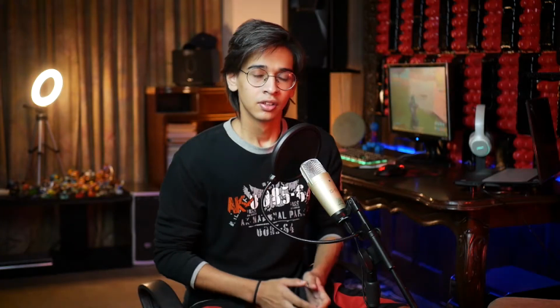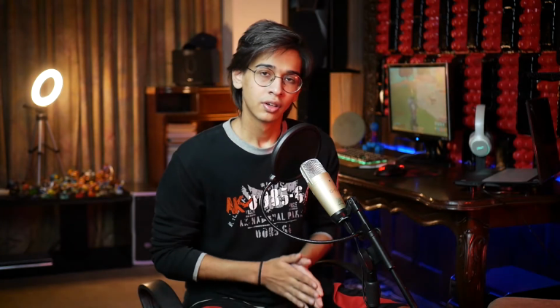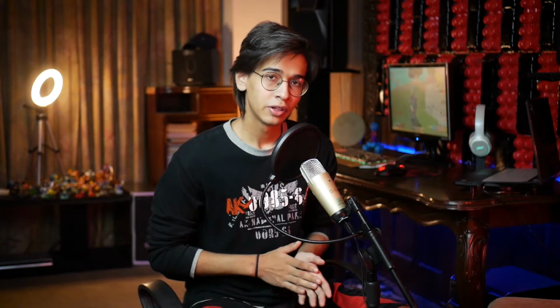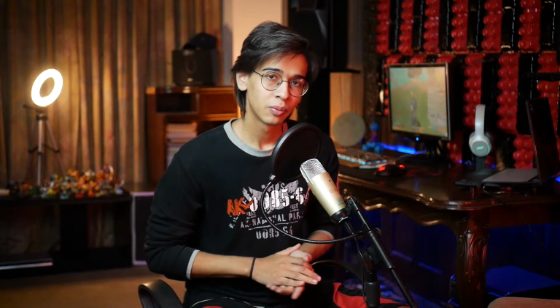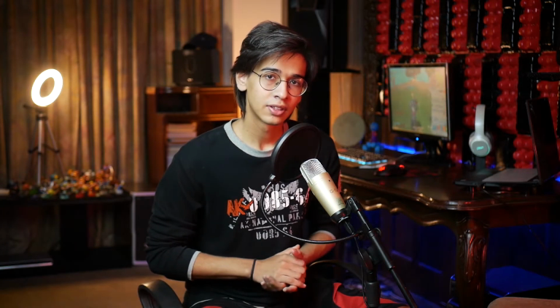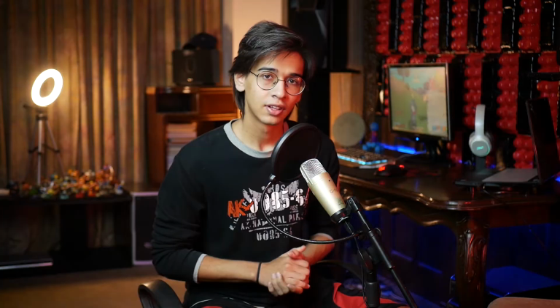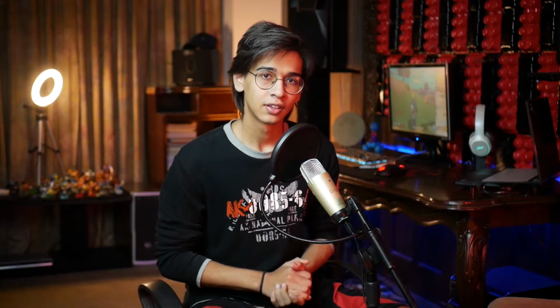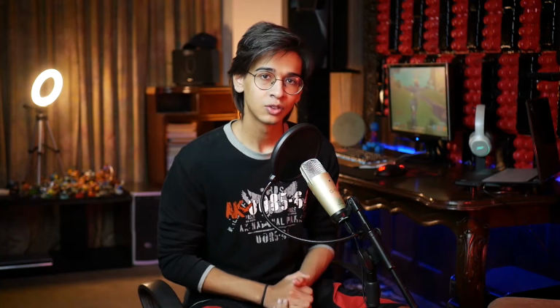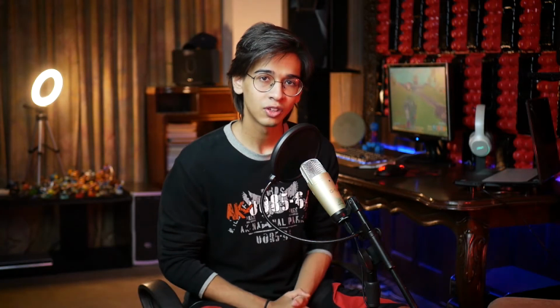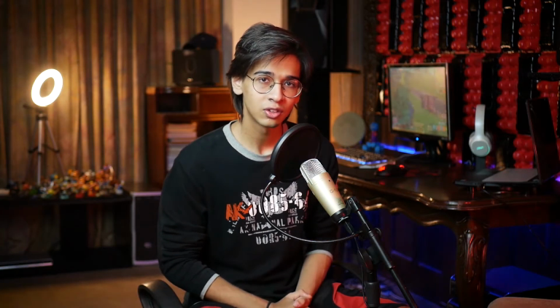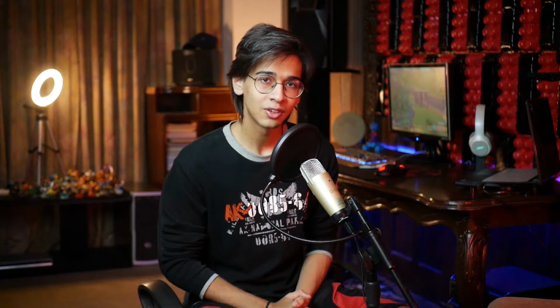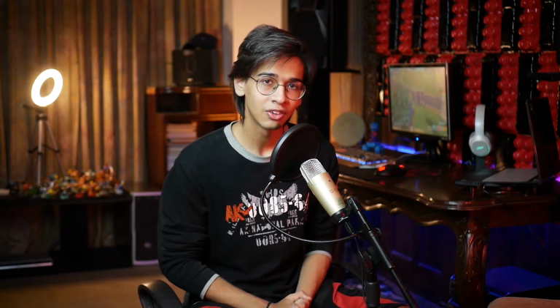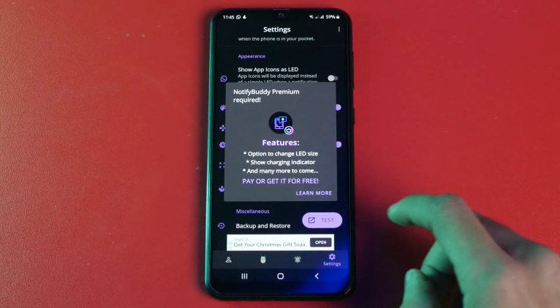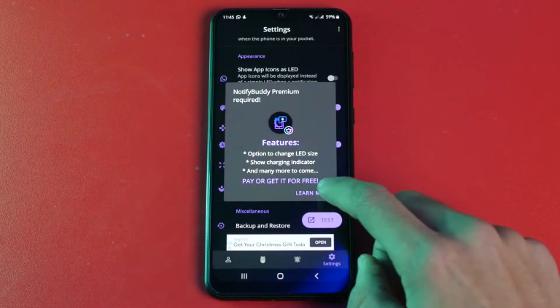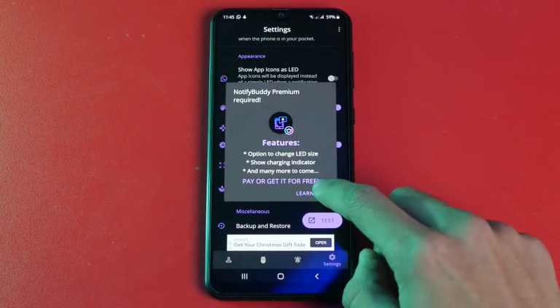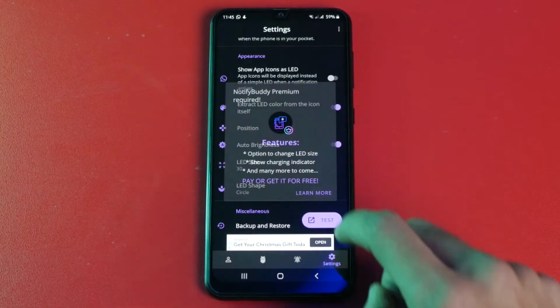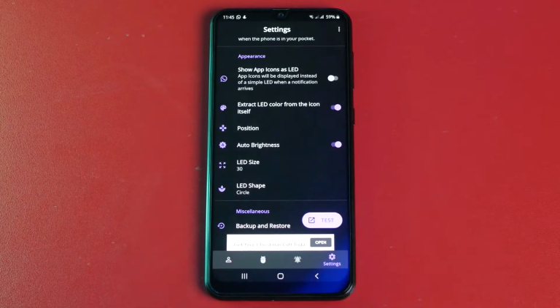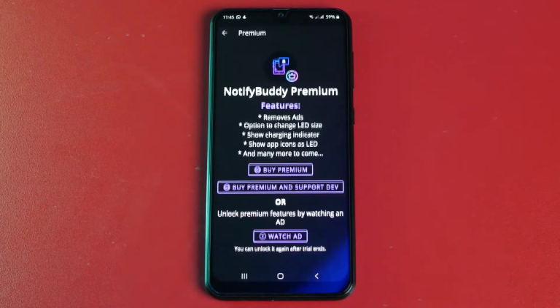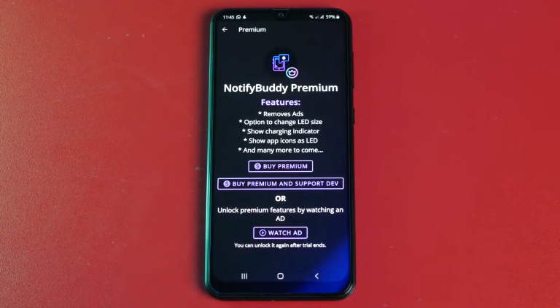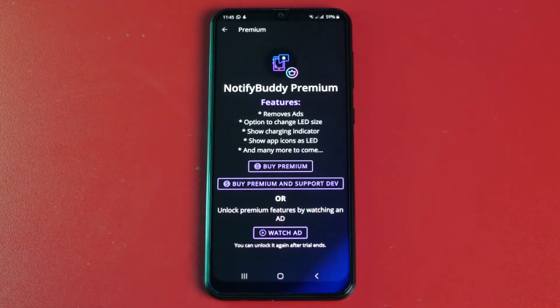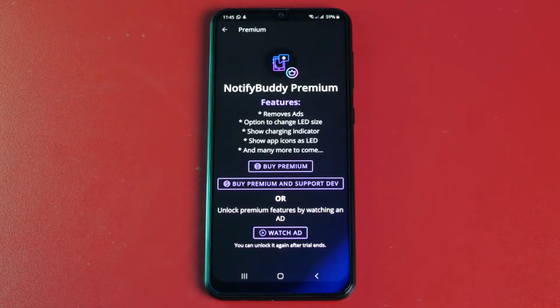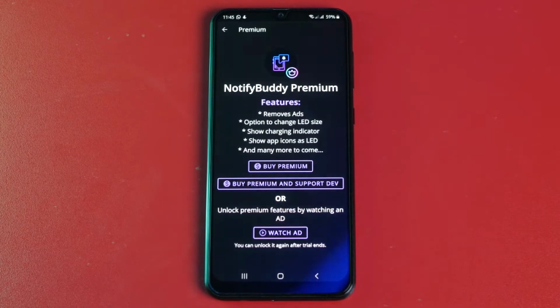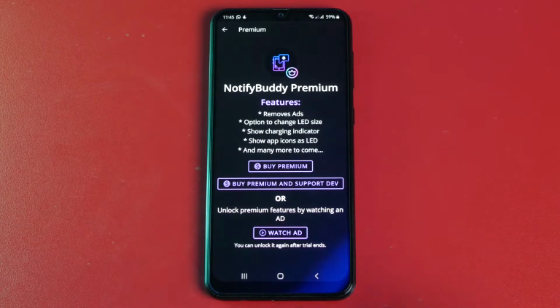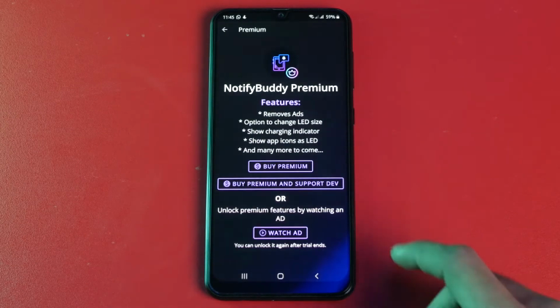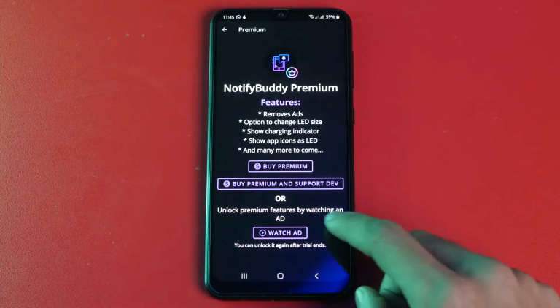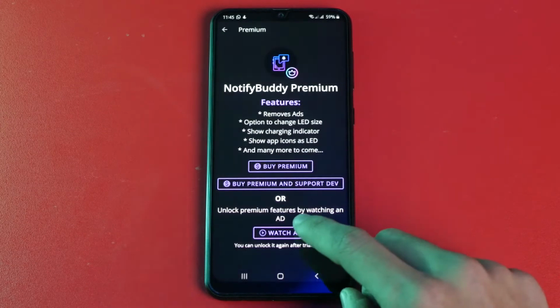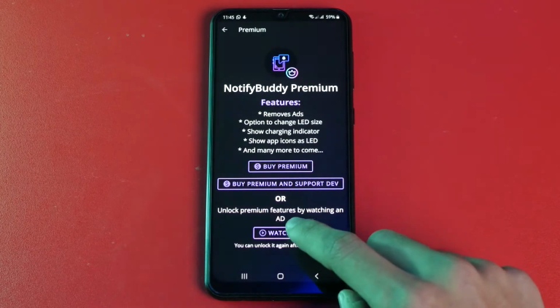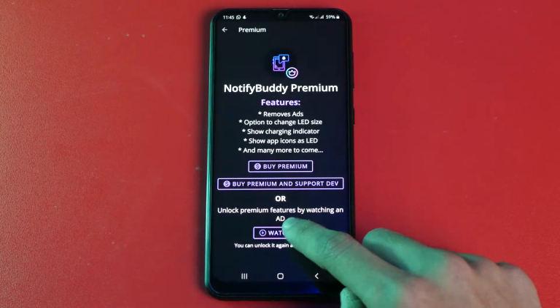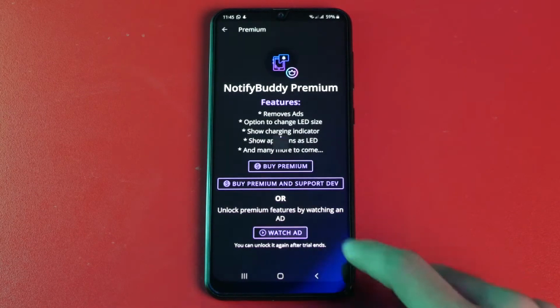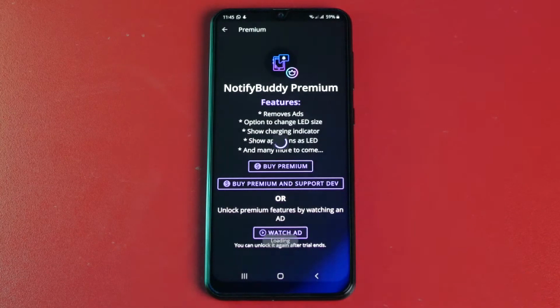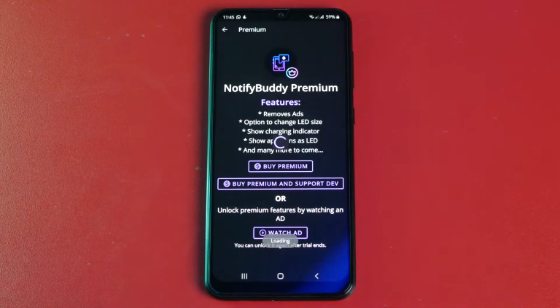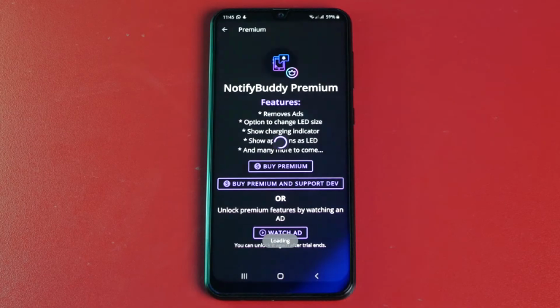The best part: you can also unlock the premium feature of the app for one day by just watching an ad.